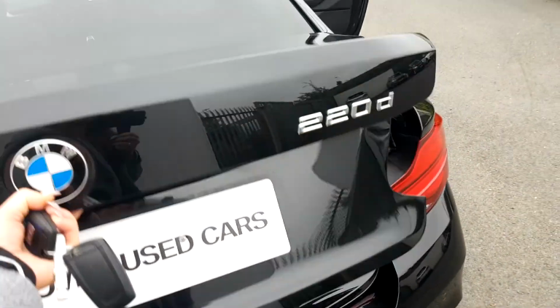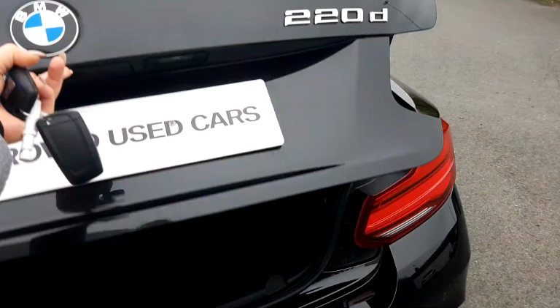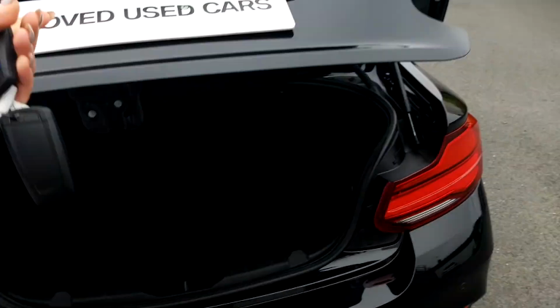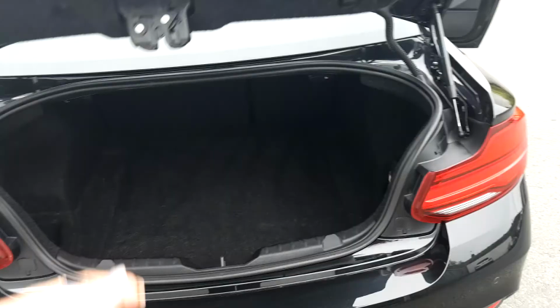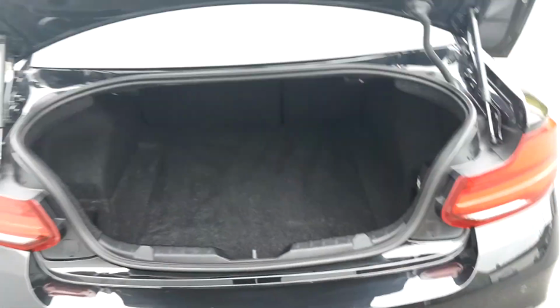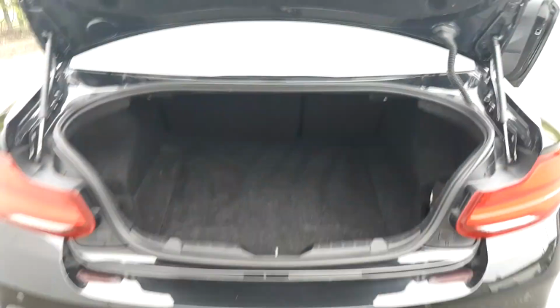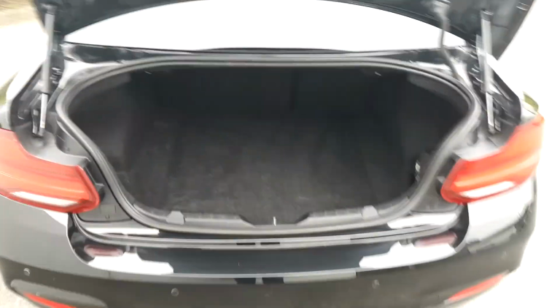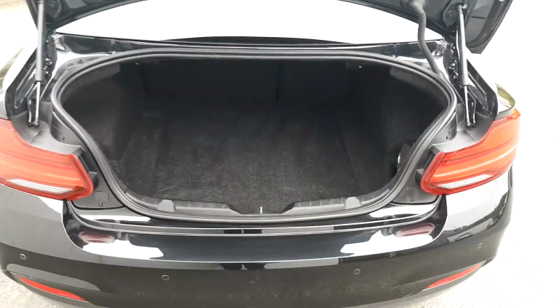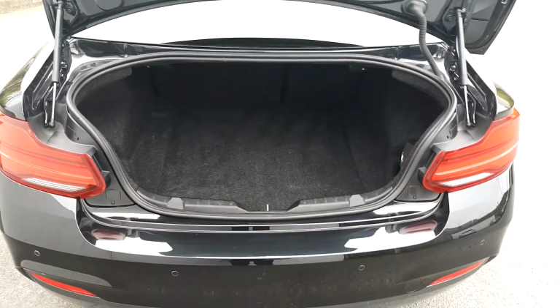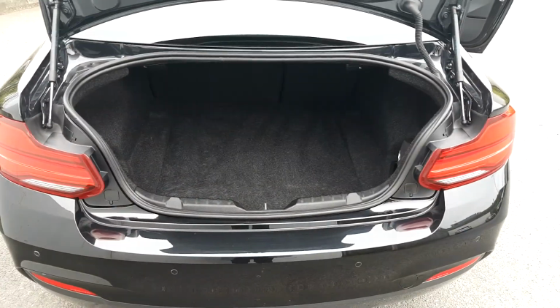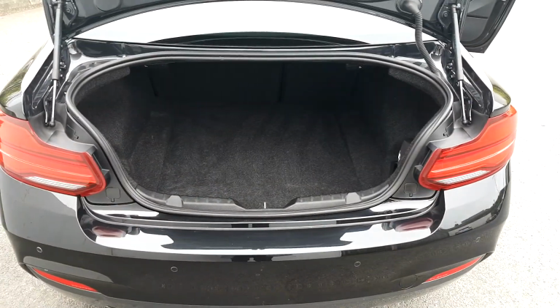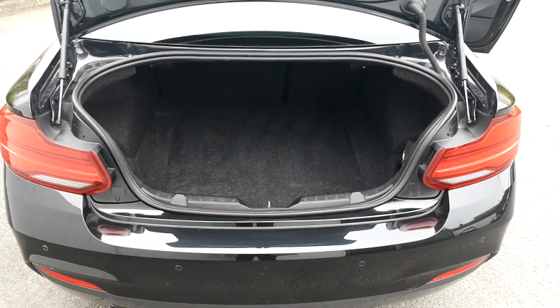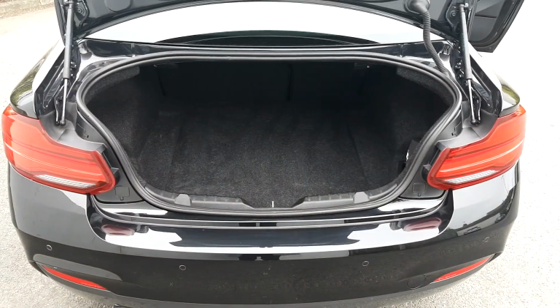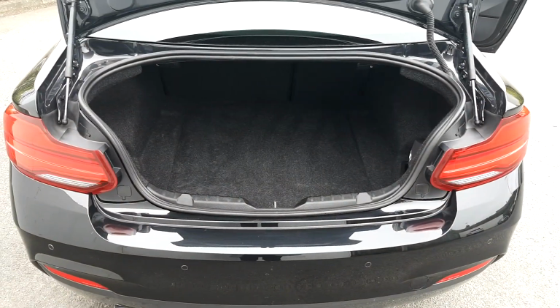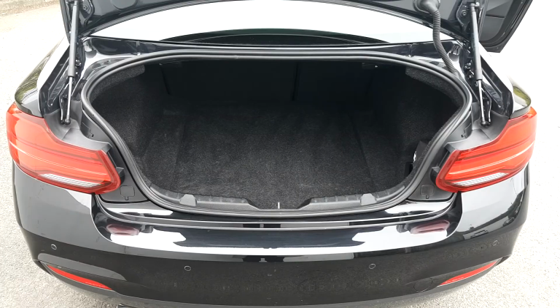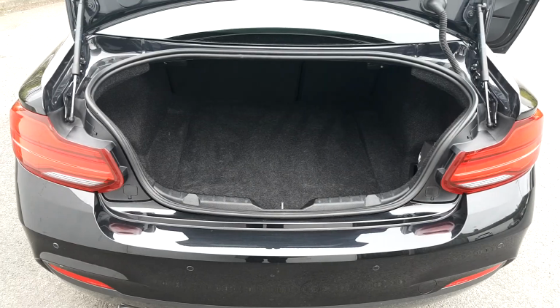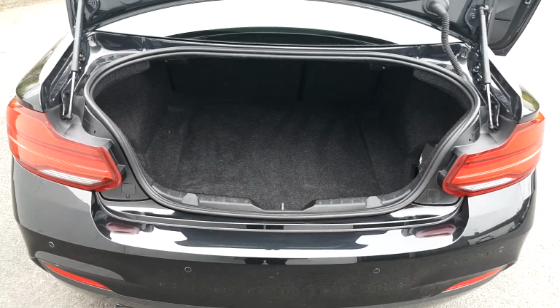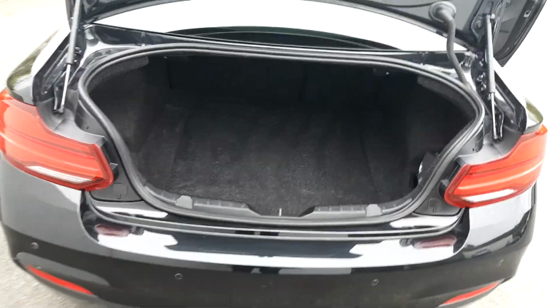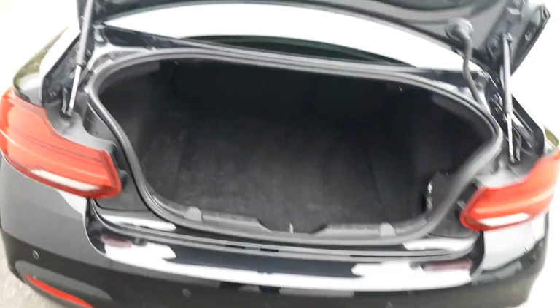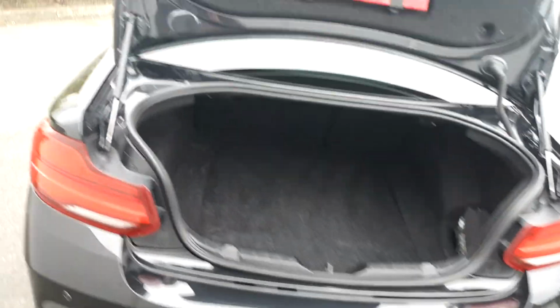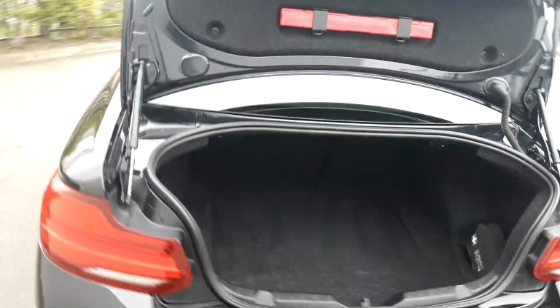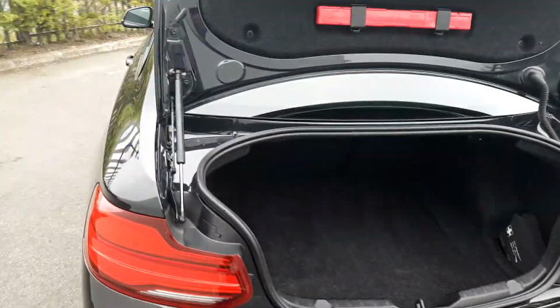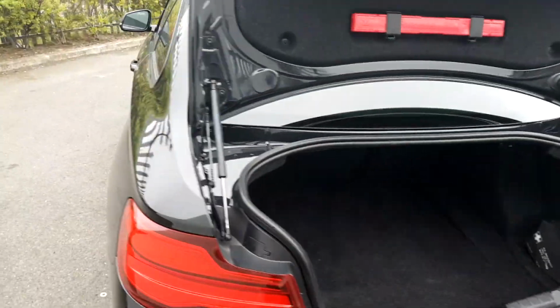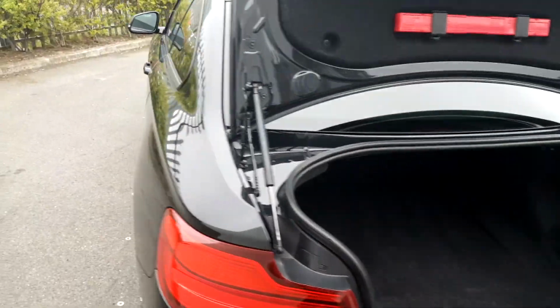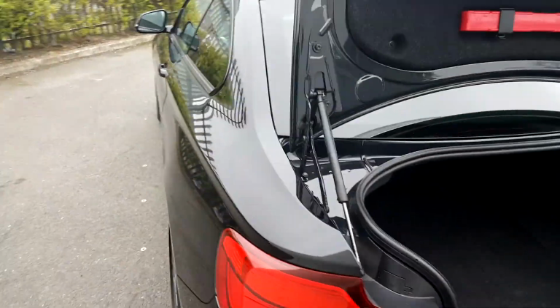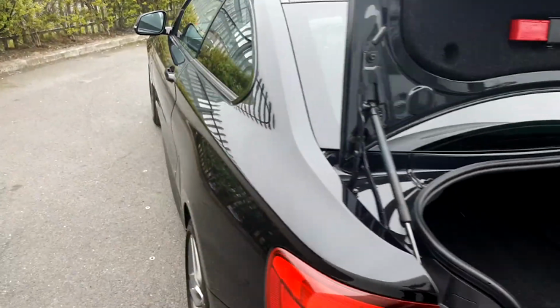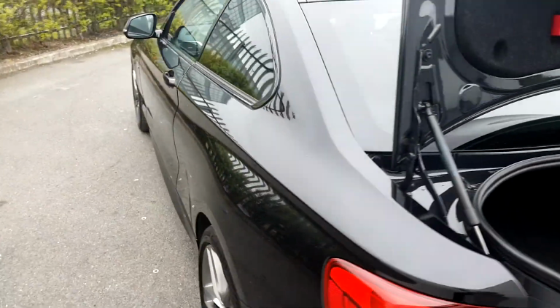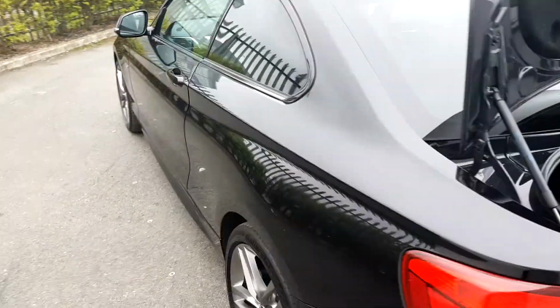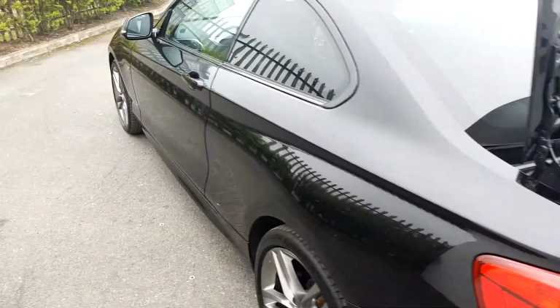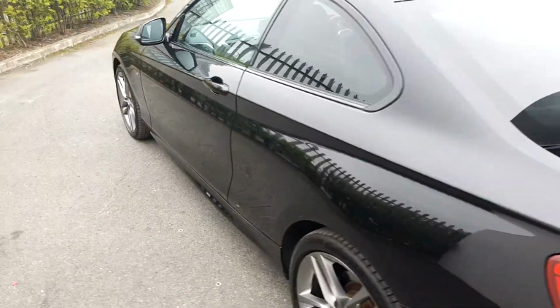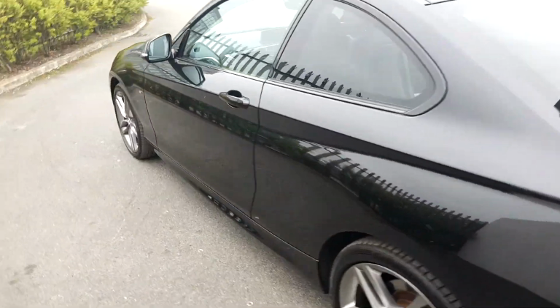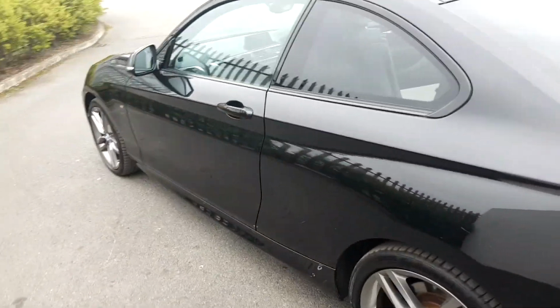Coming around to the boot — to open the boot you just lift and press — and the boot is also quite spacious. This car comes with a two-year warranty and is part of our BMW approved used car range.